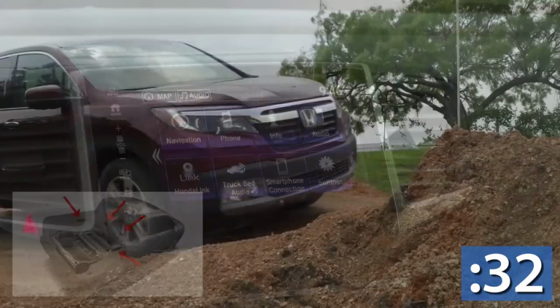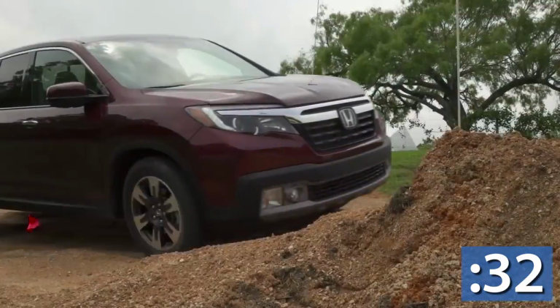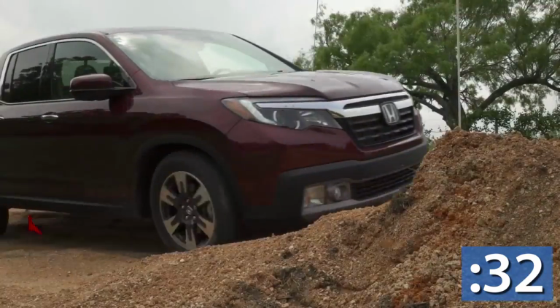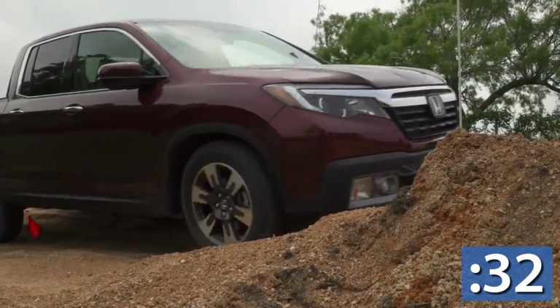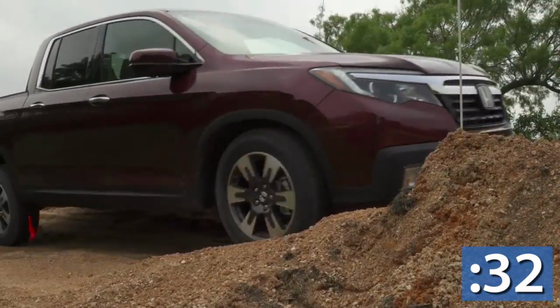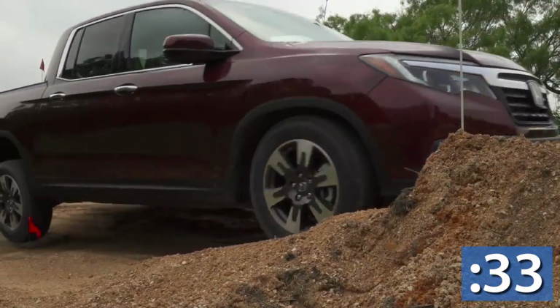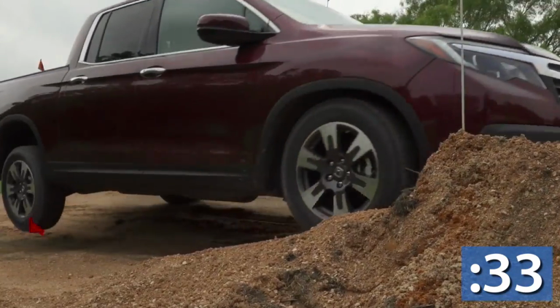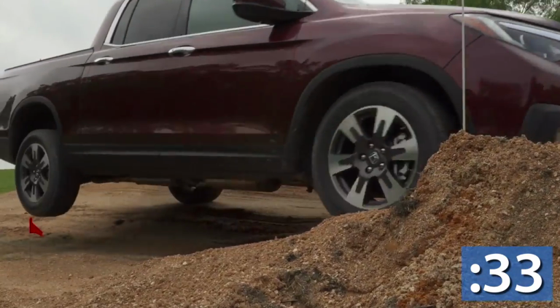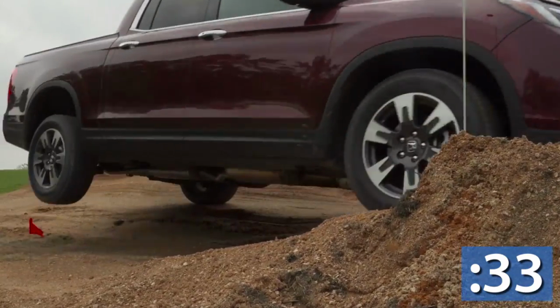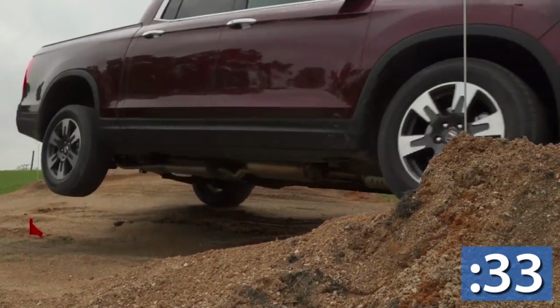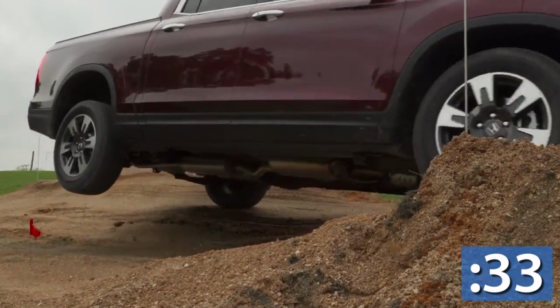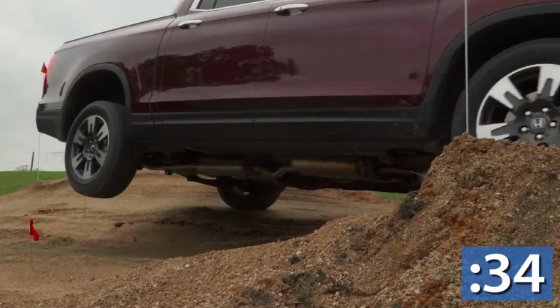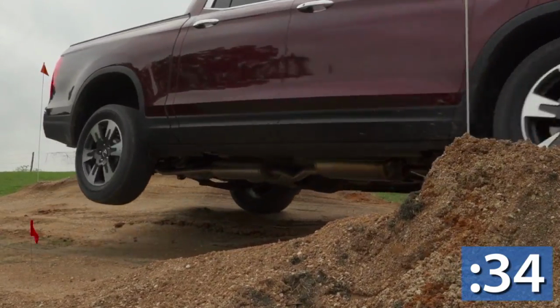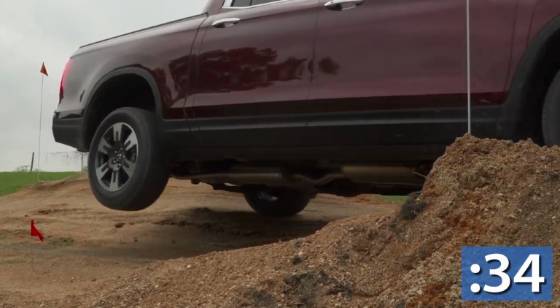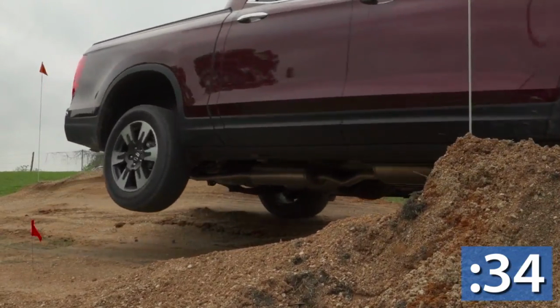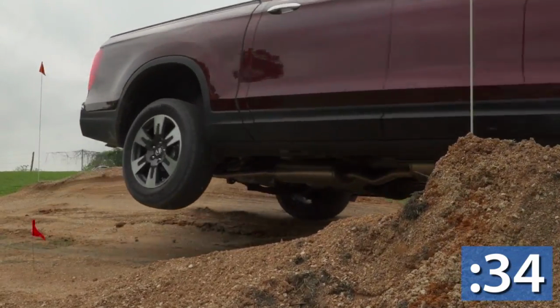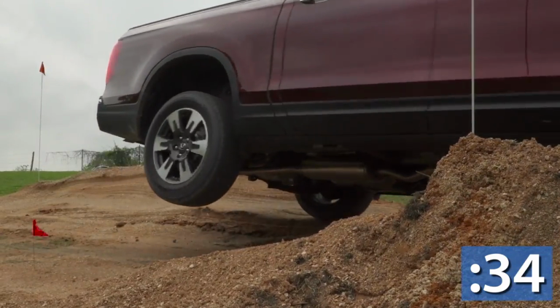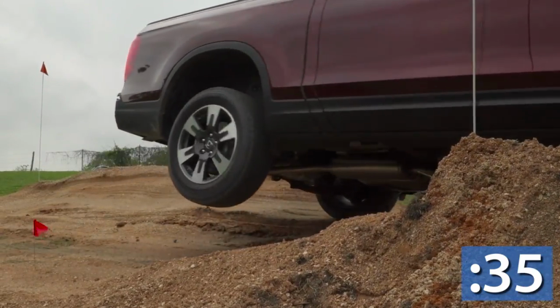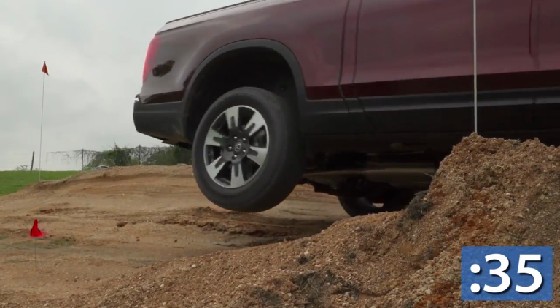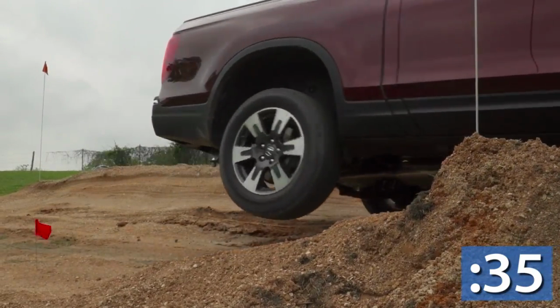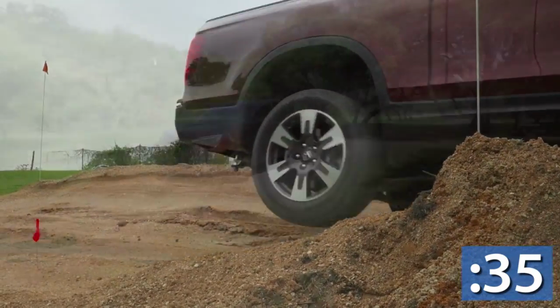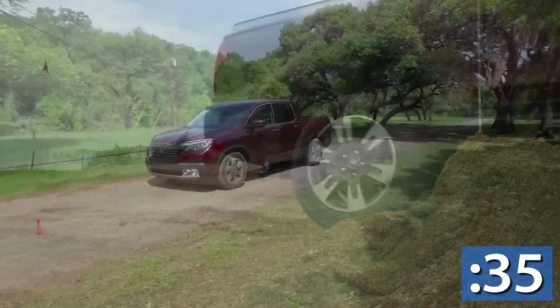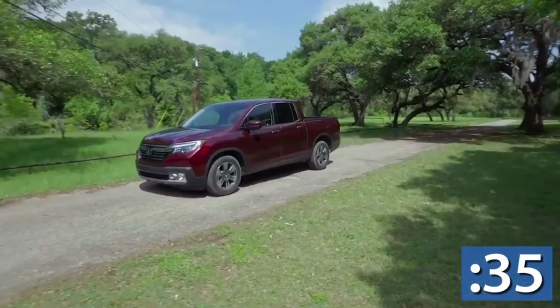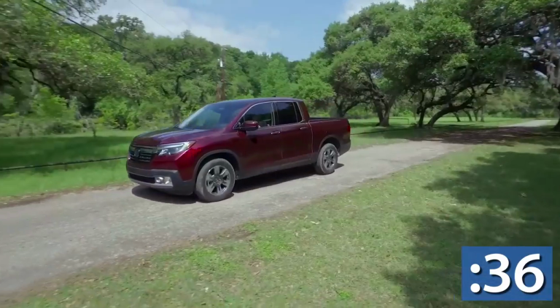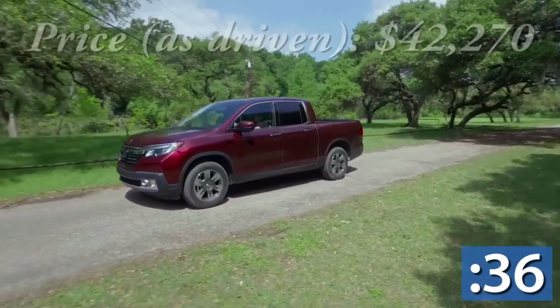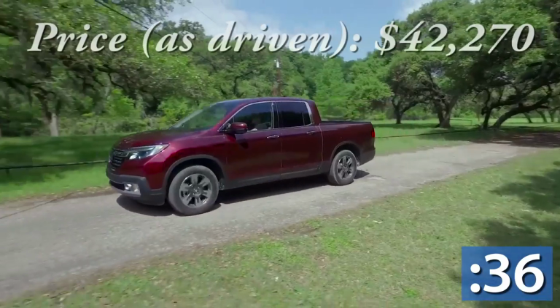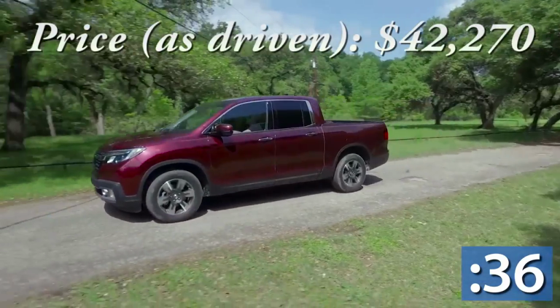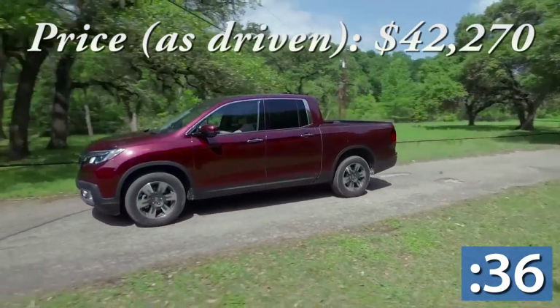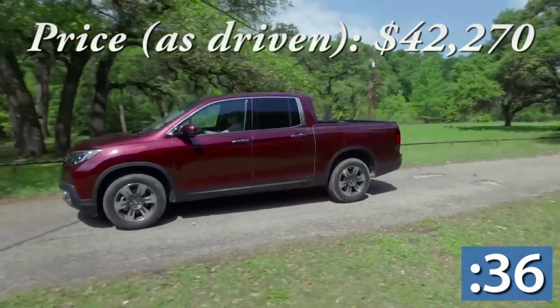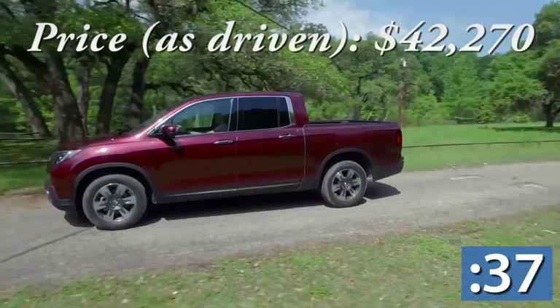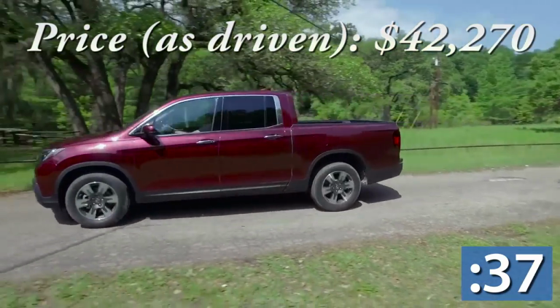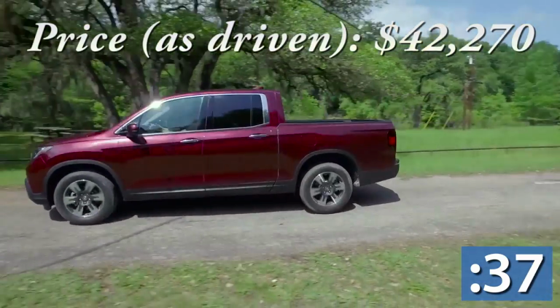But of course, the biggest Ridgeline secret is the way this truck drives — quiet and smooth.